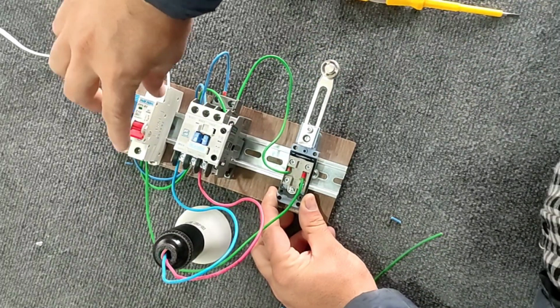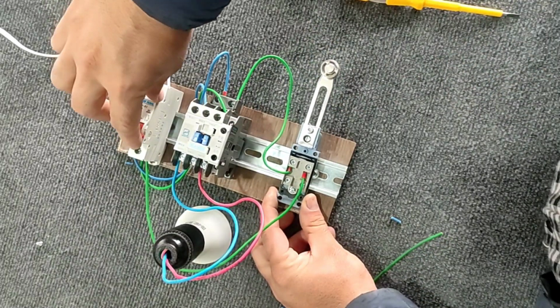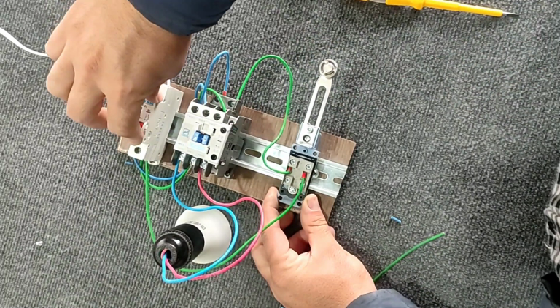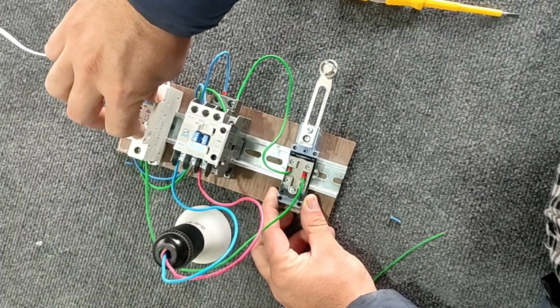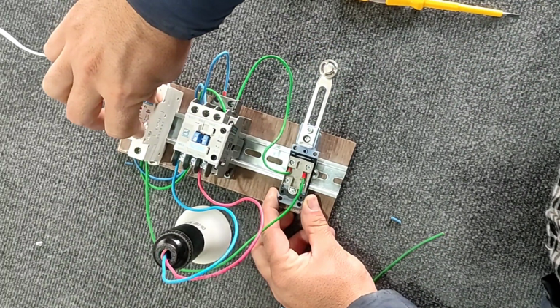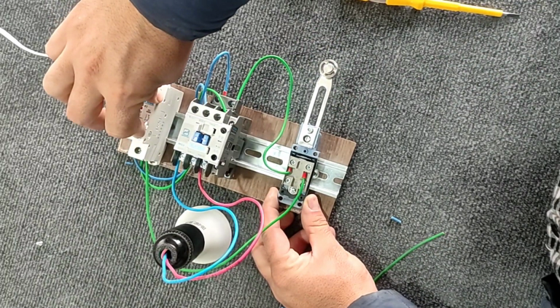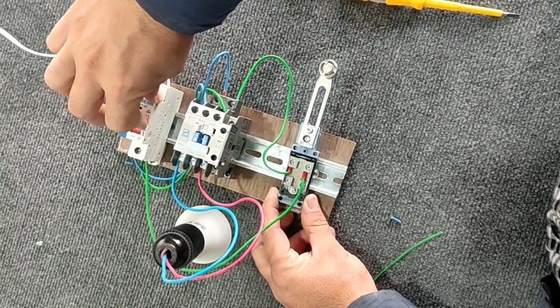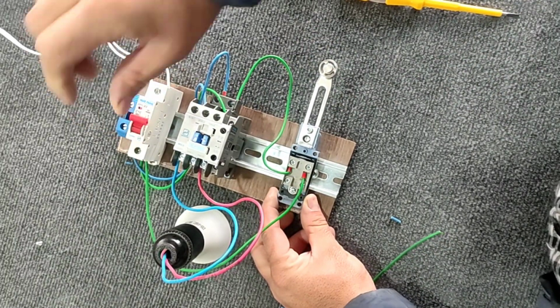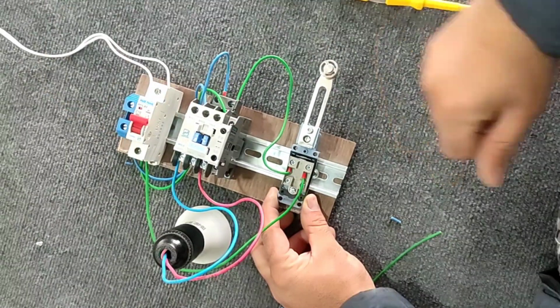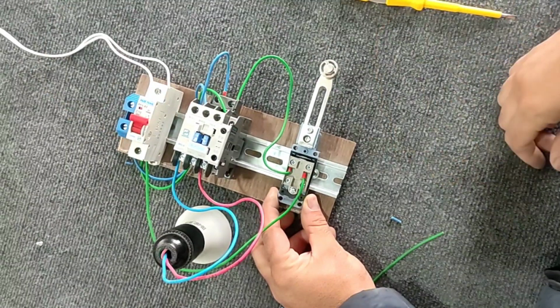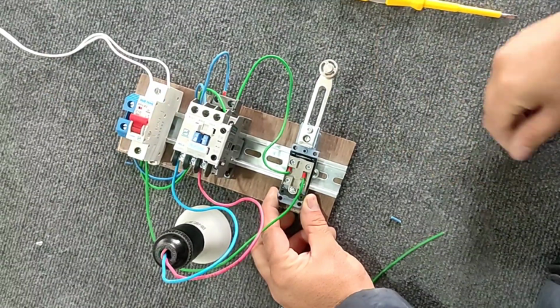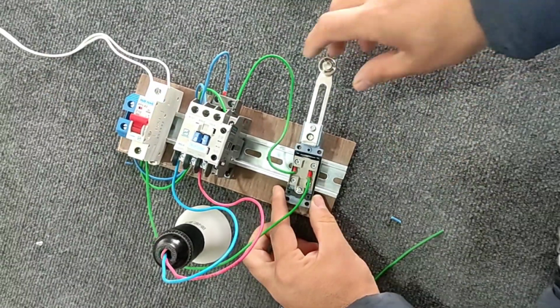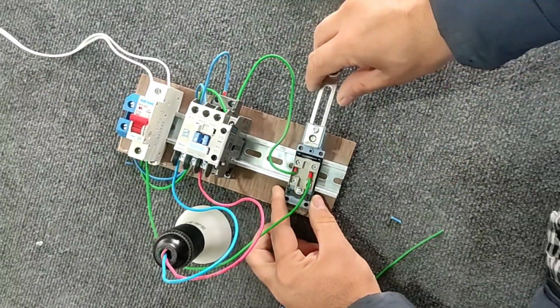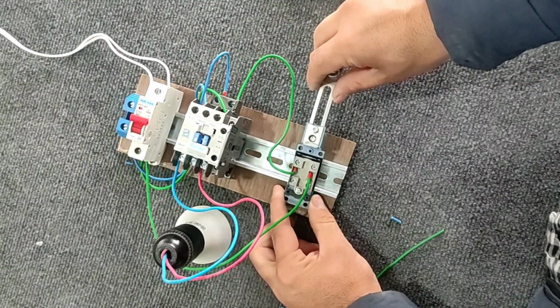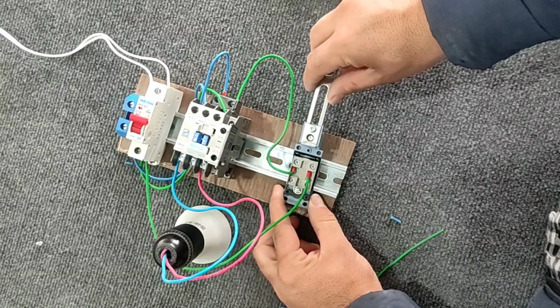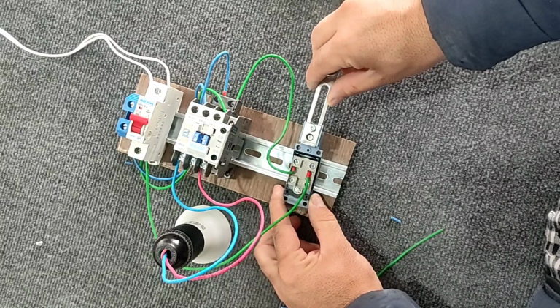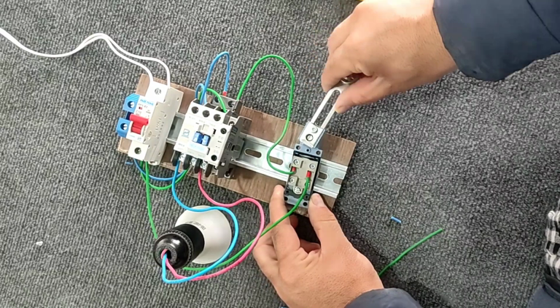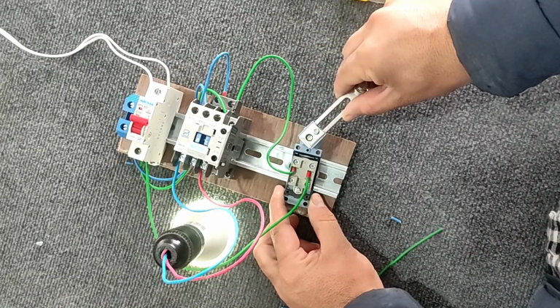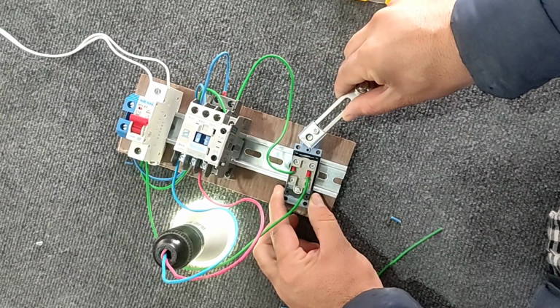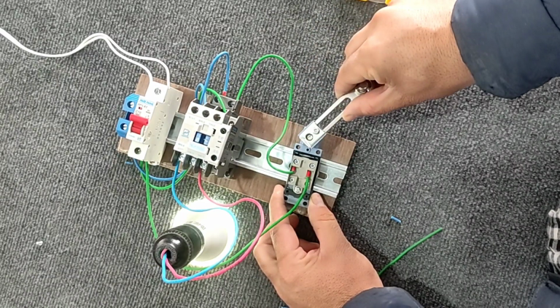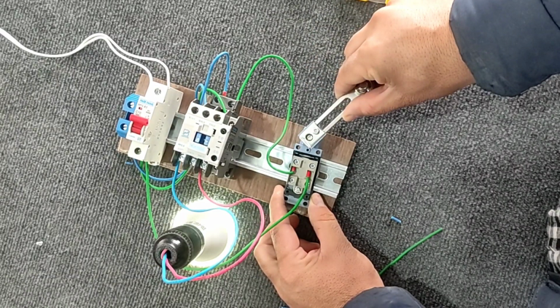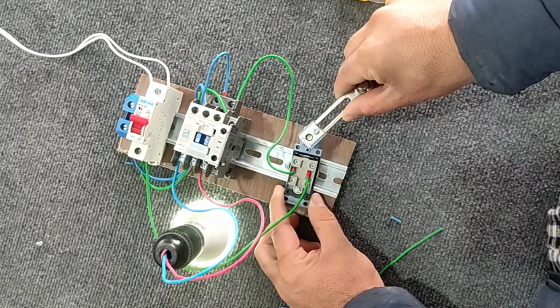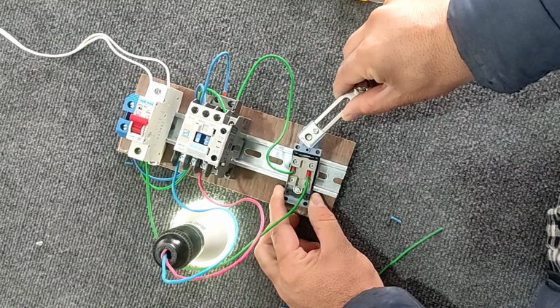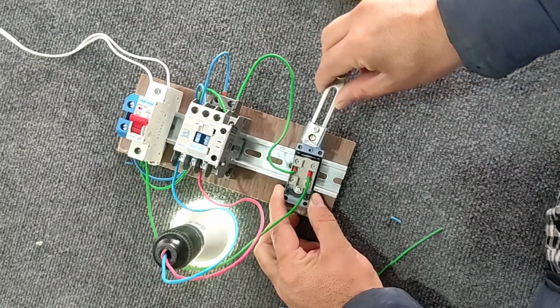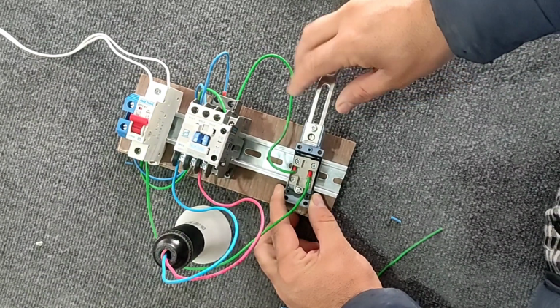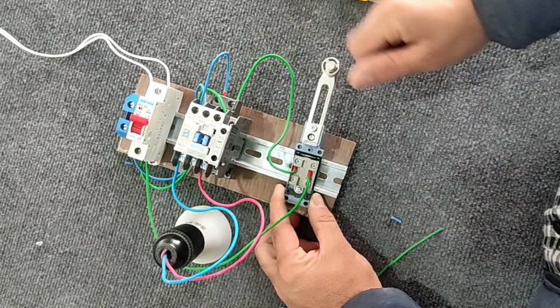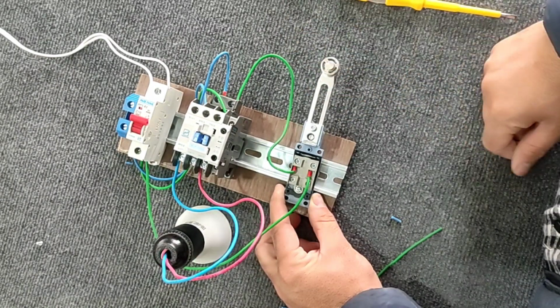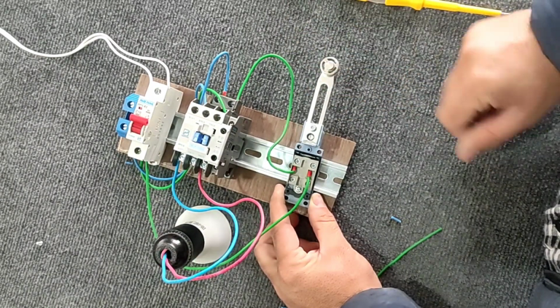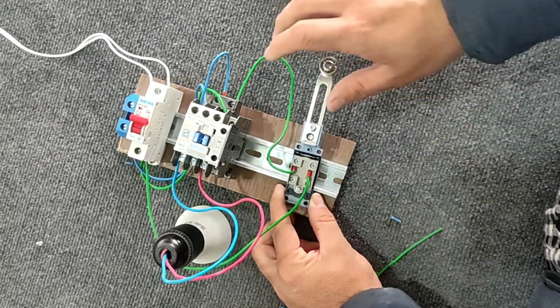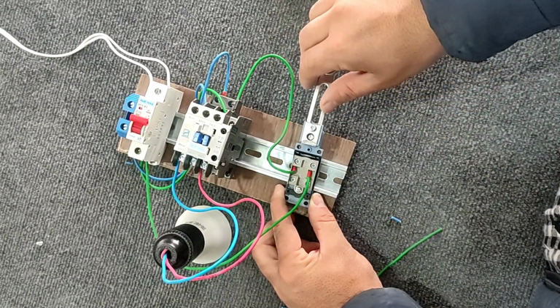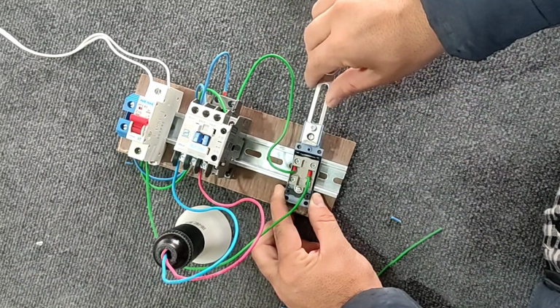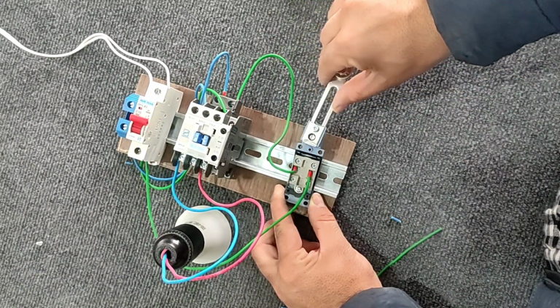The control circuit is now connected. If we turn the handle of the limit switch, the lamp will turn on.